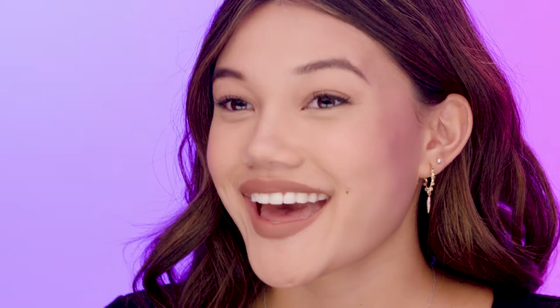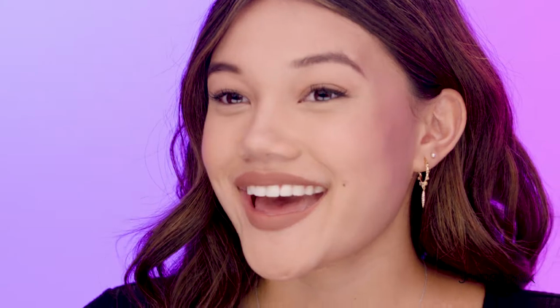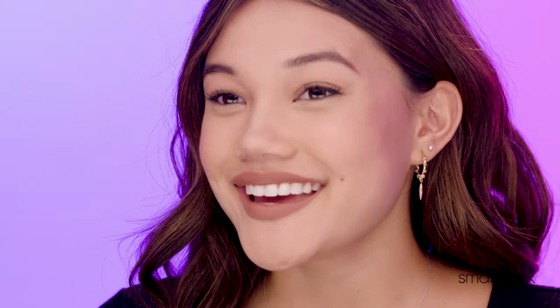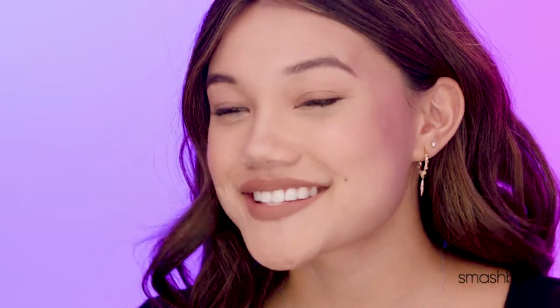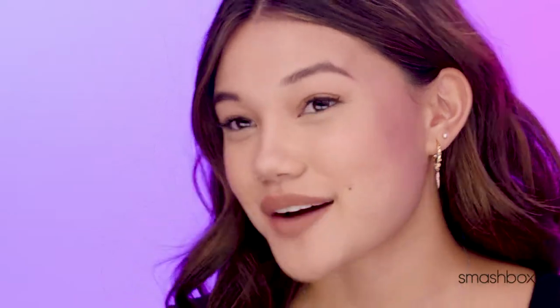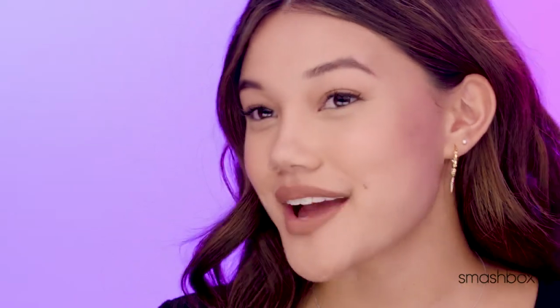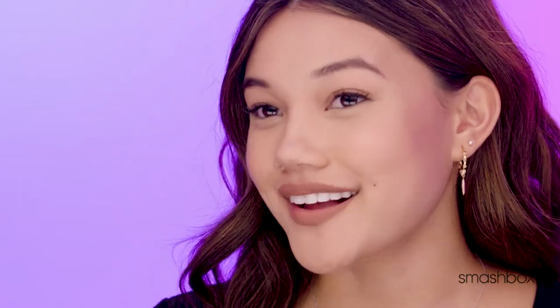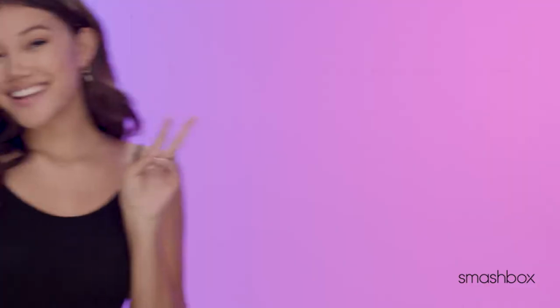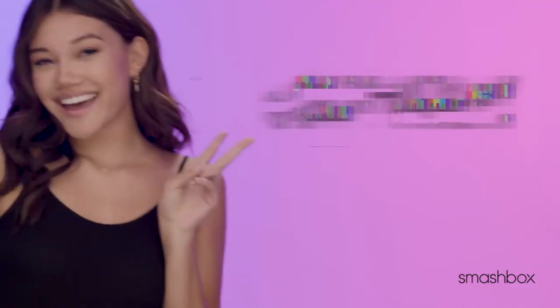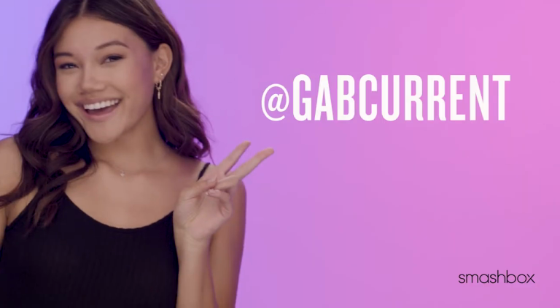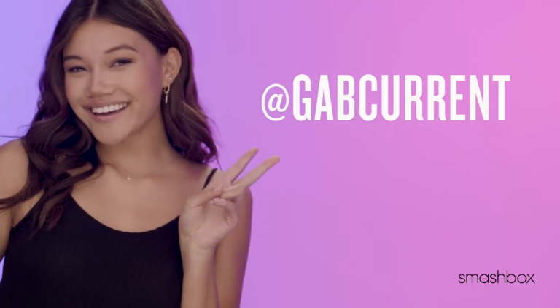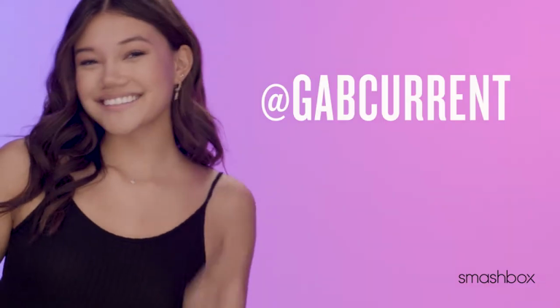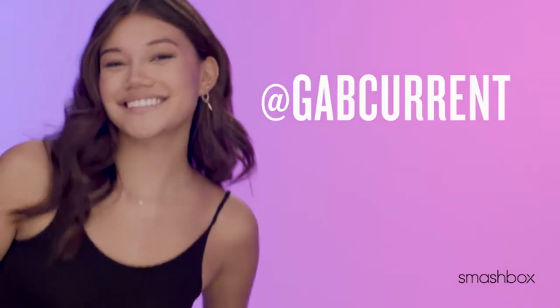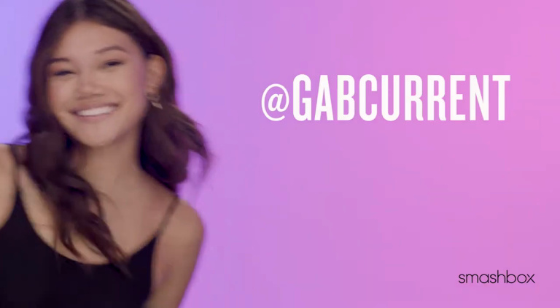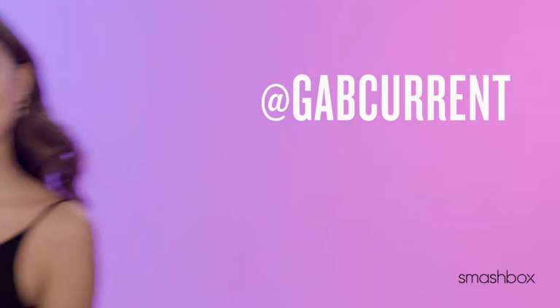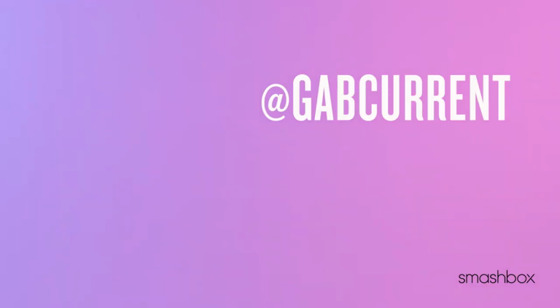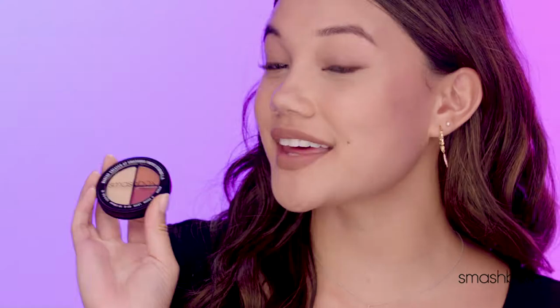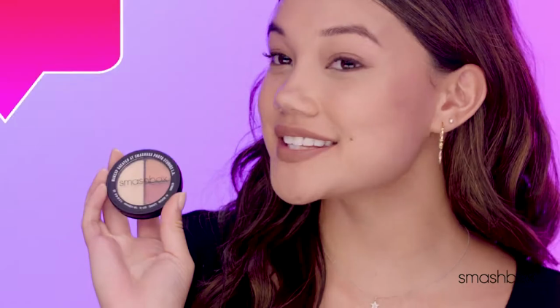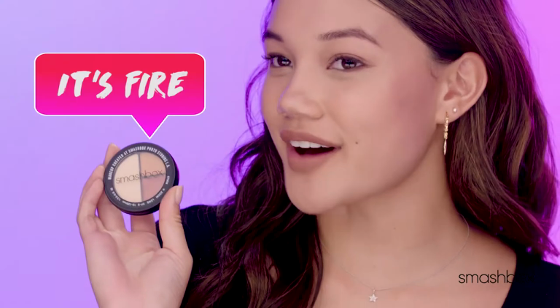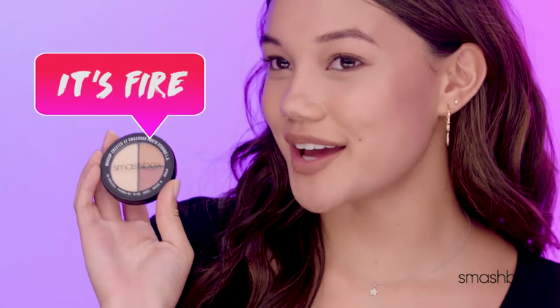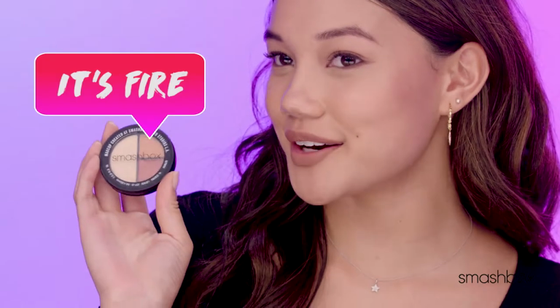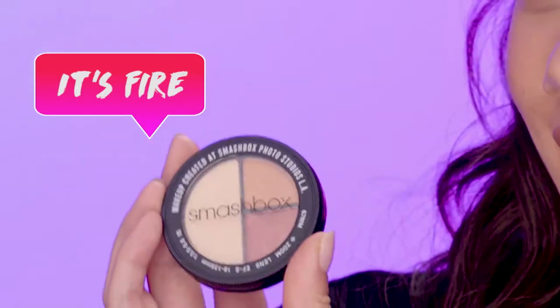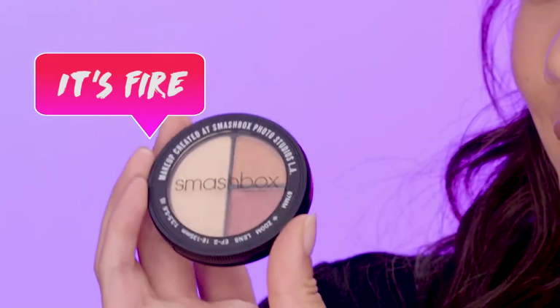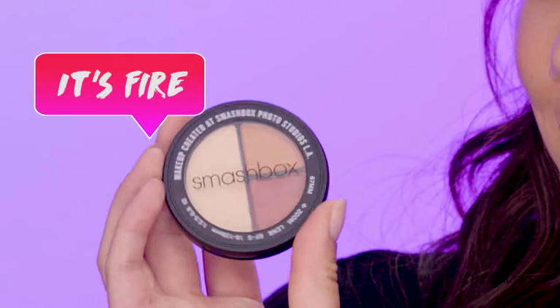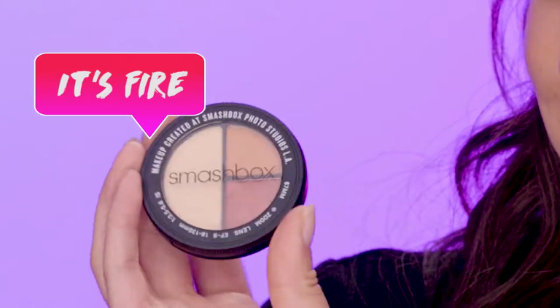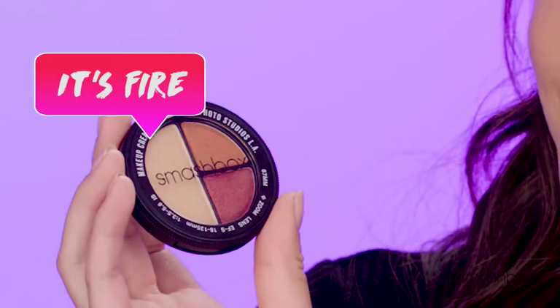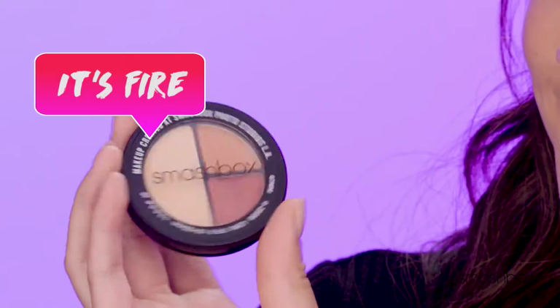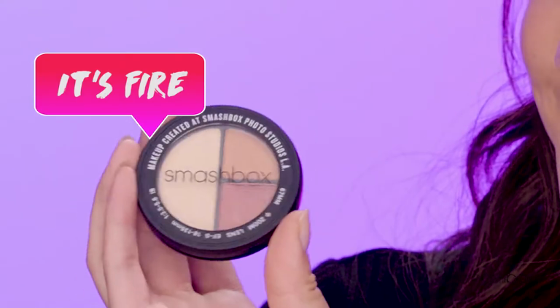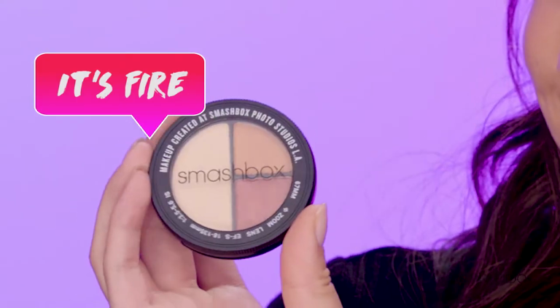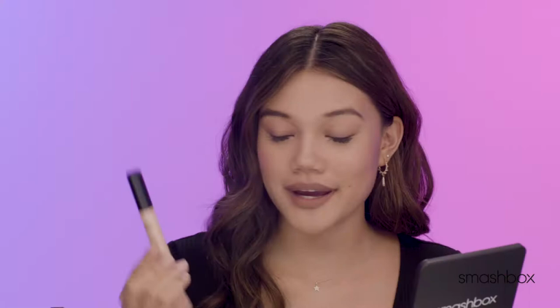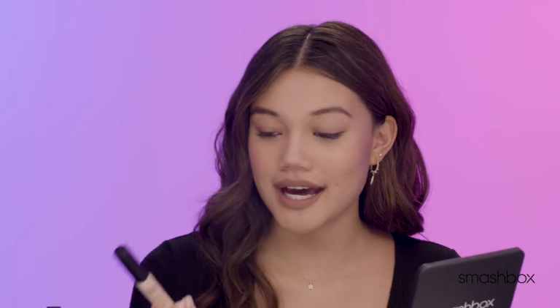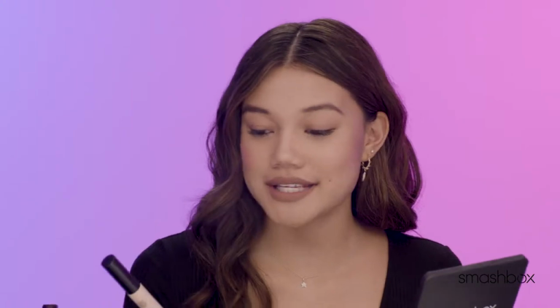Hey, it's Gabrielle, and today I'm going to try It's Fire. So first, I'm going to prime my eyes.